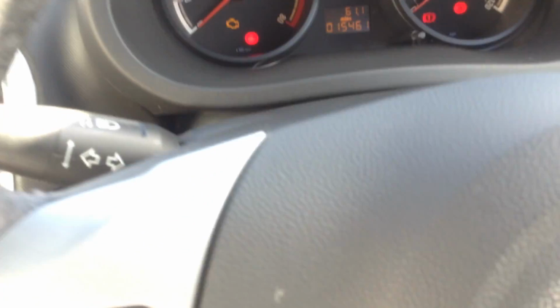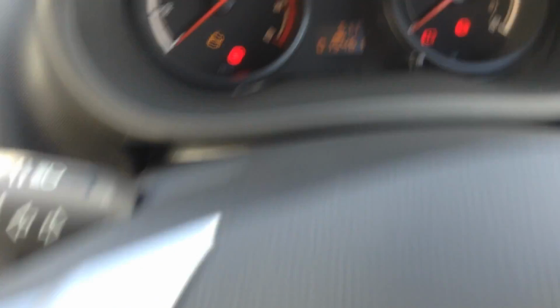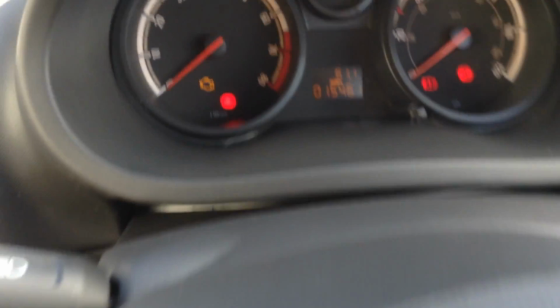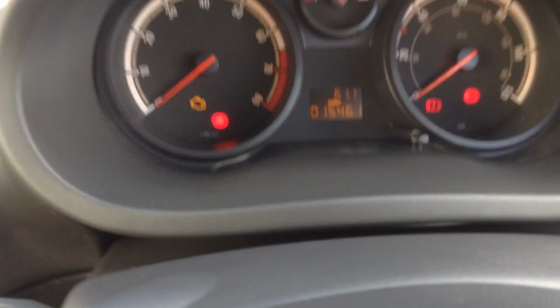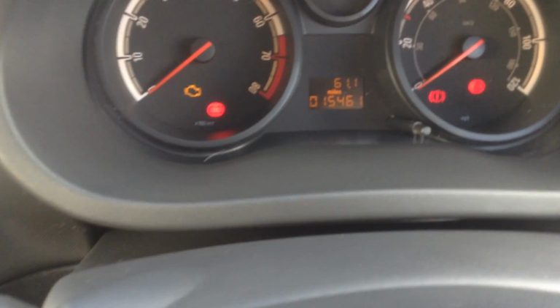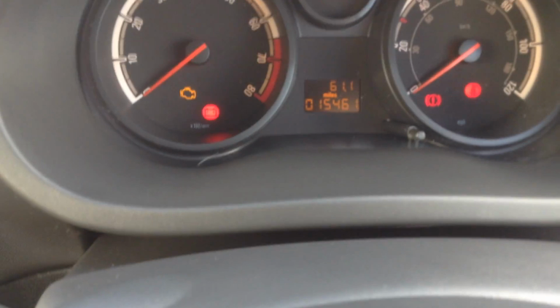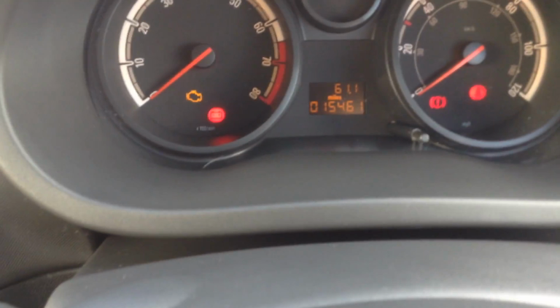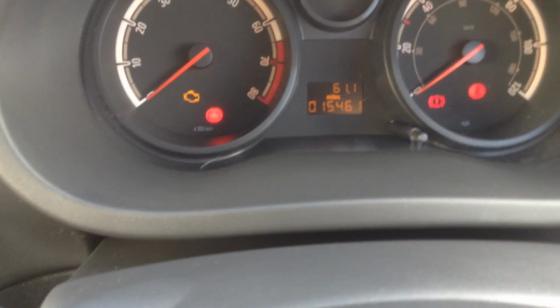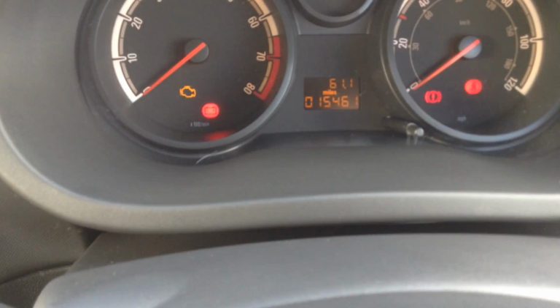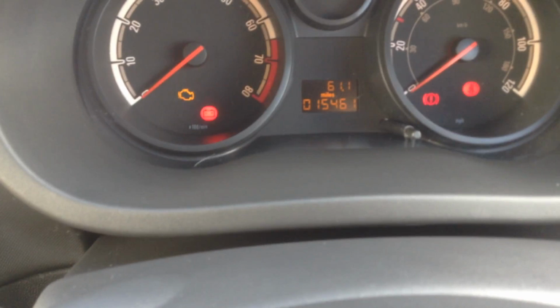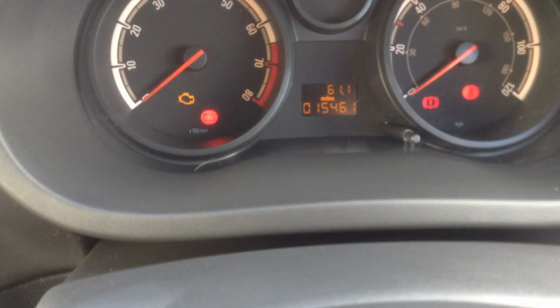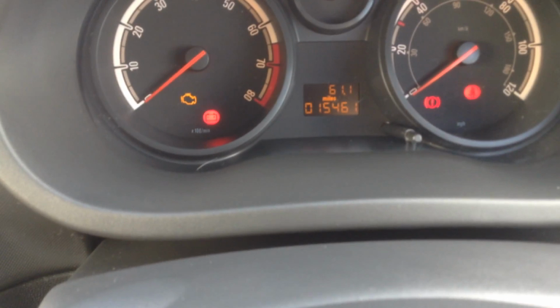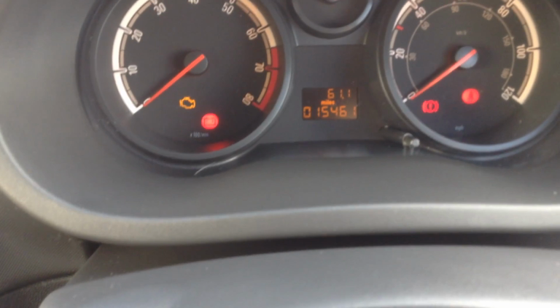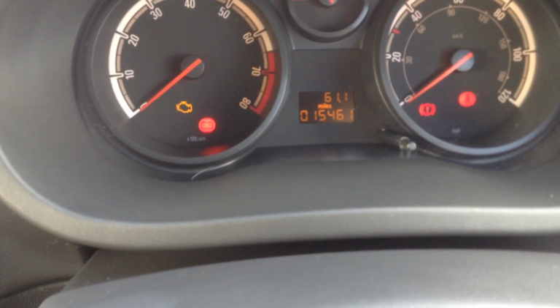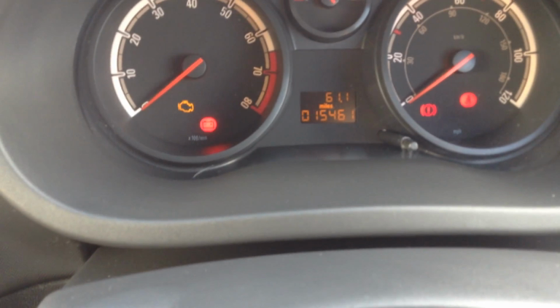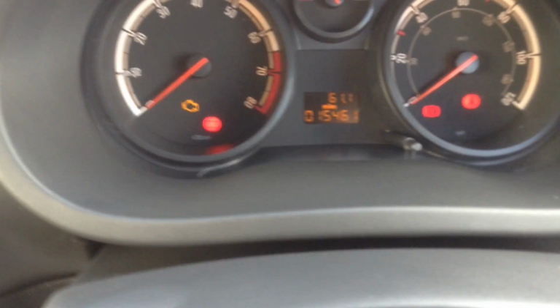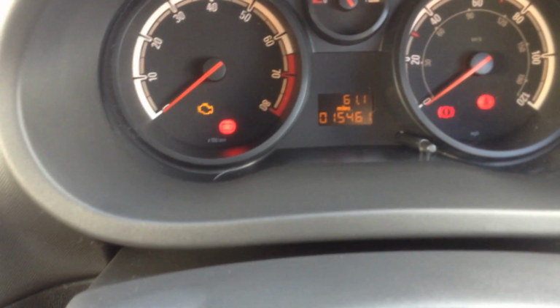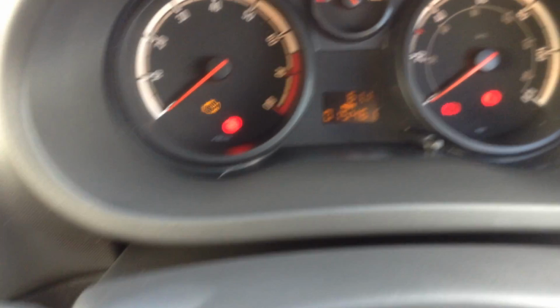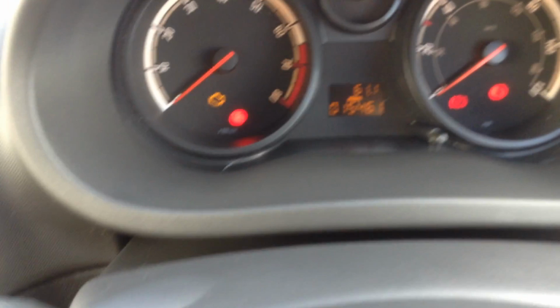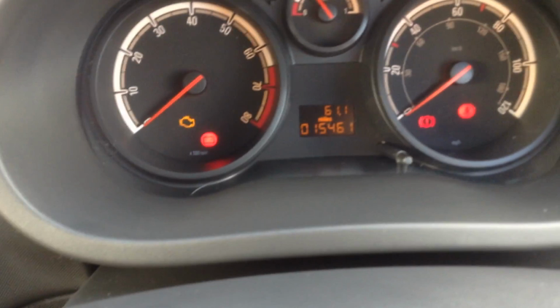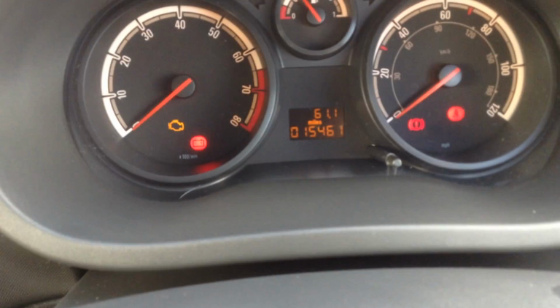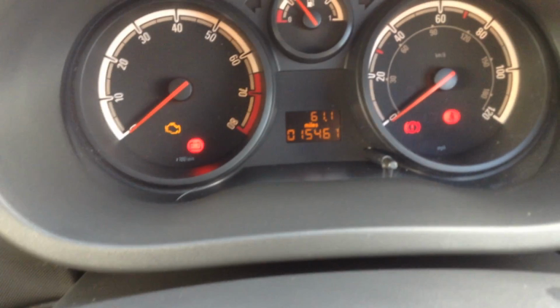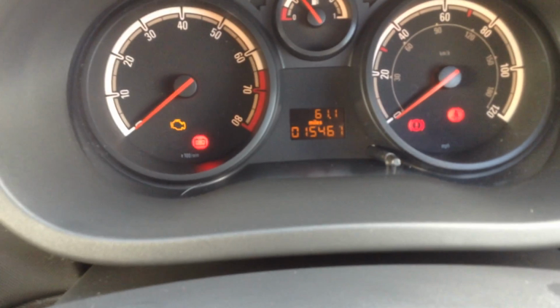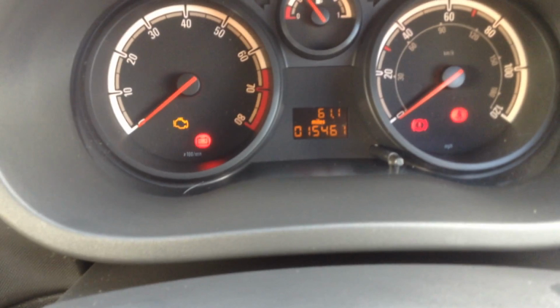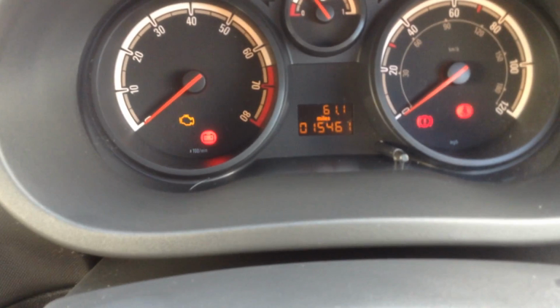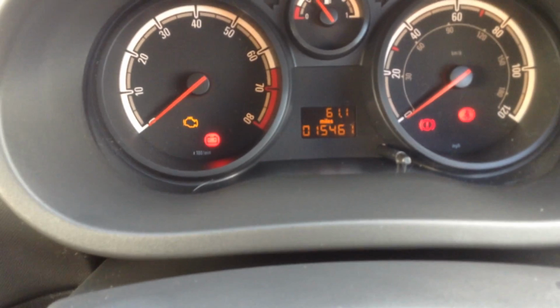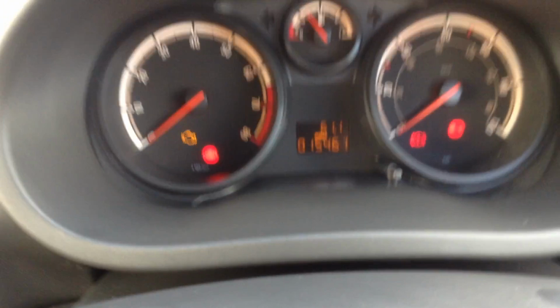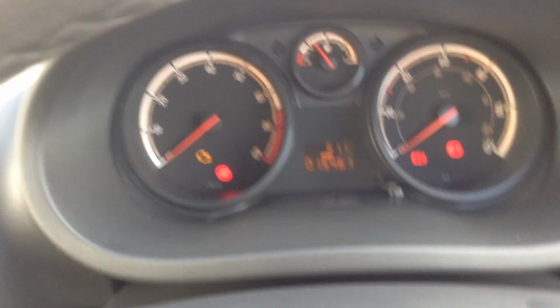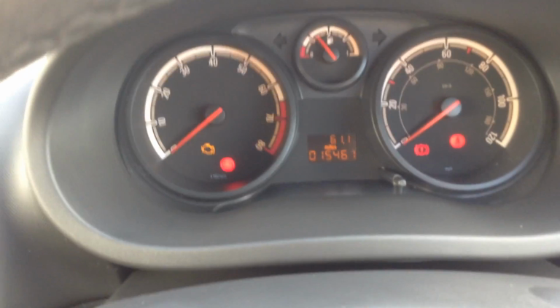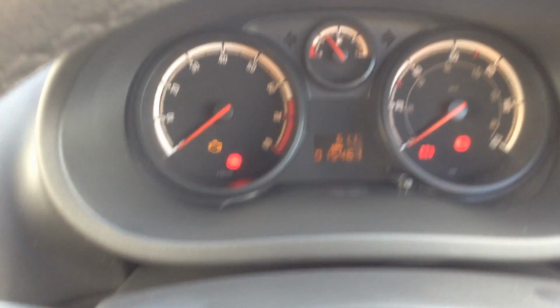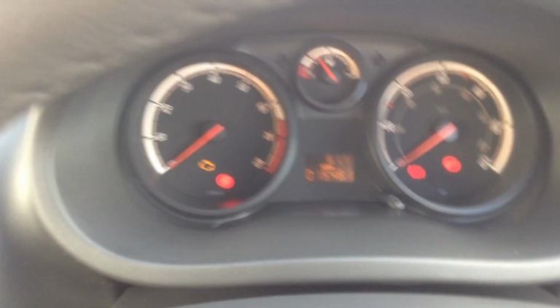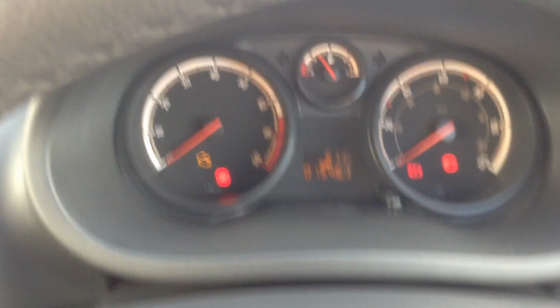This car has only done 15,461 miles, so really low mileage for a three-year-old car.